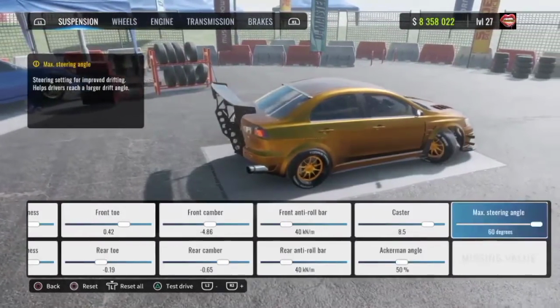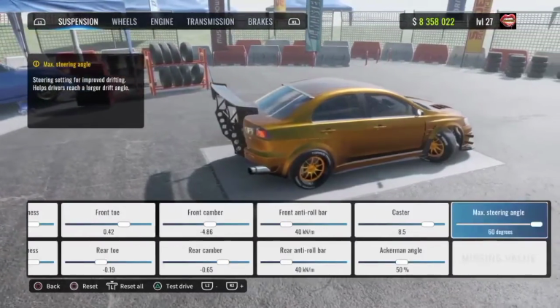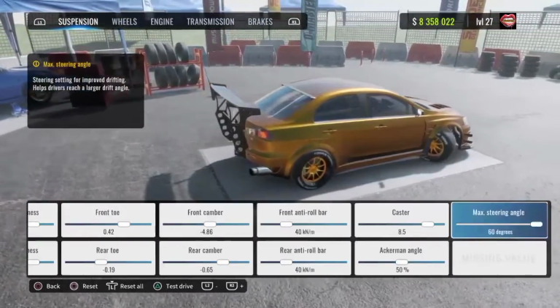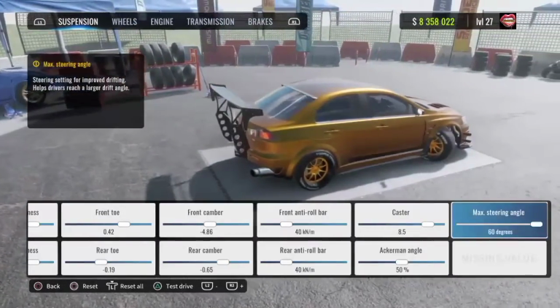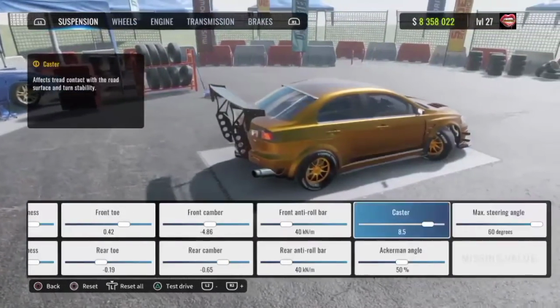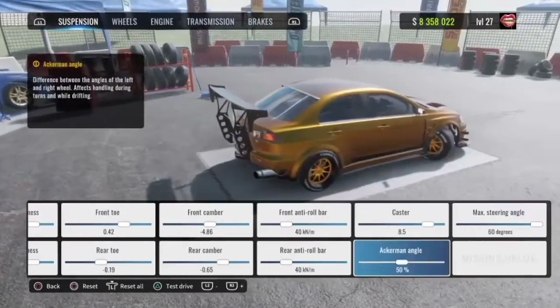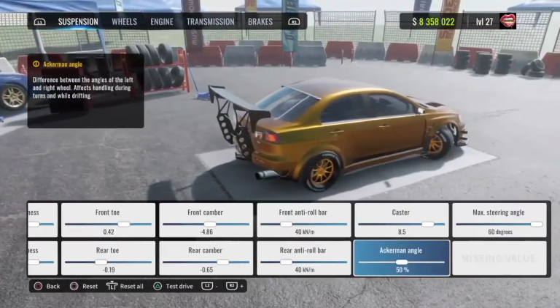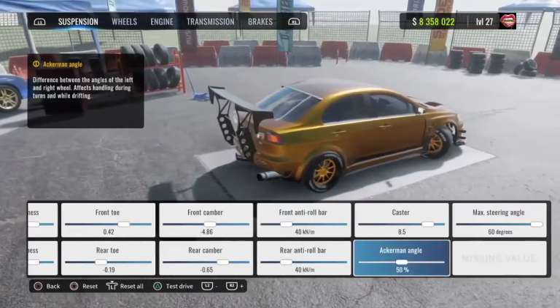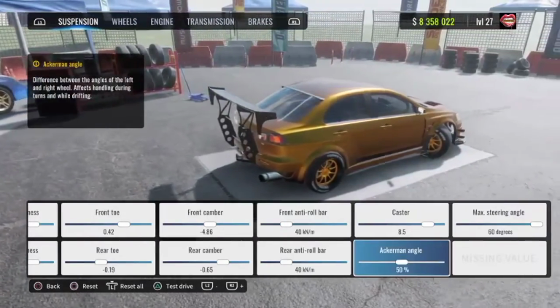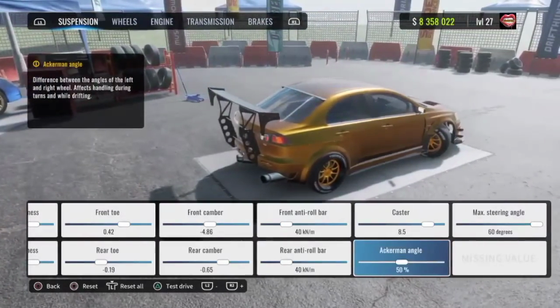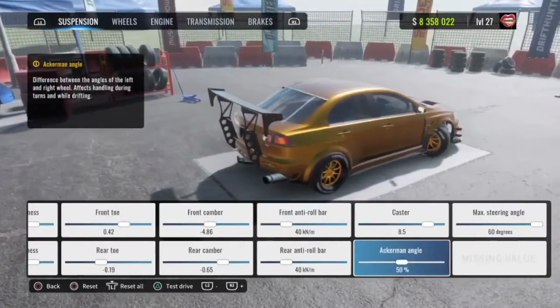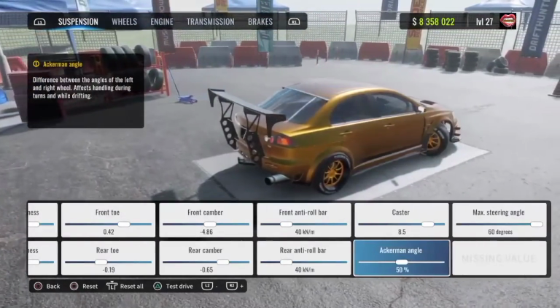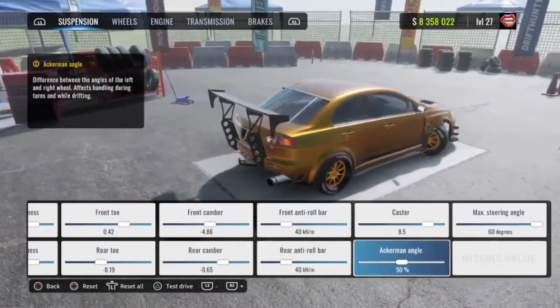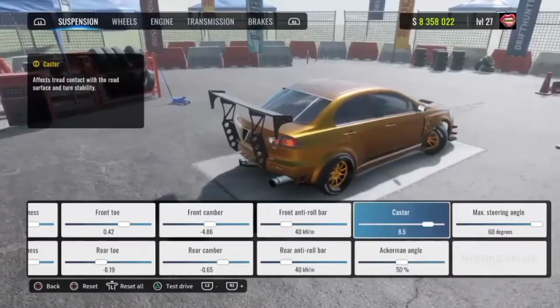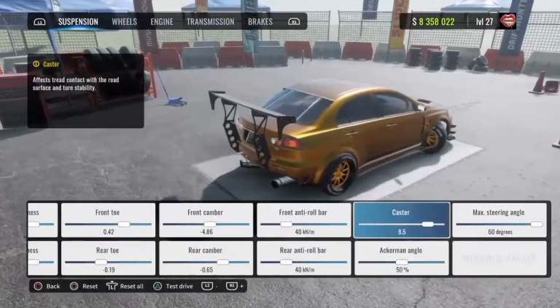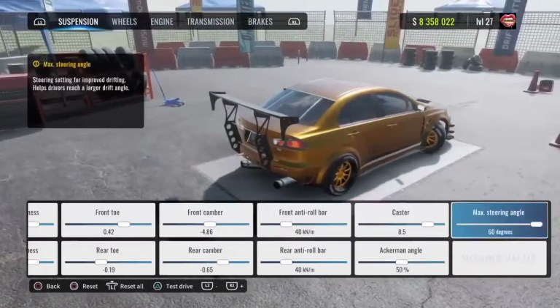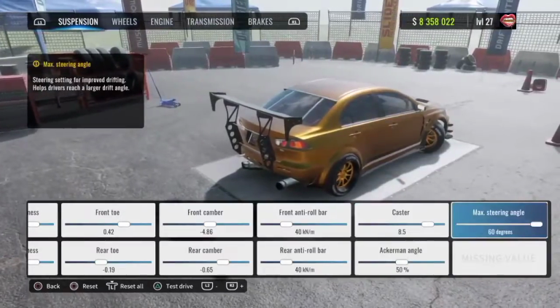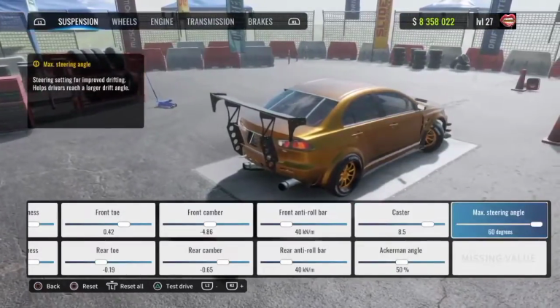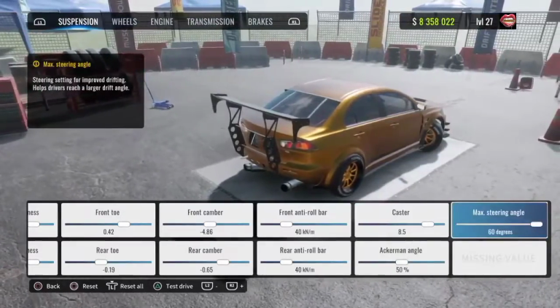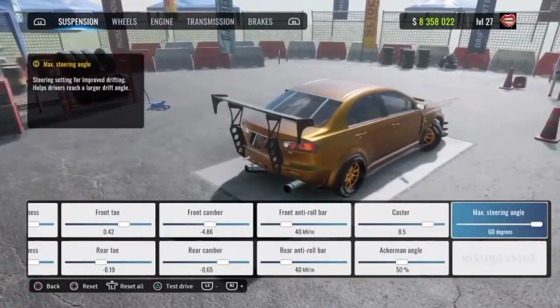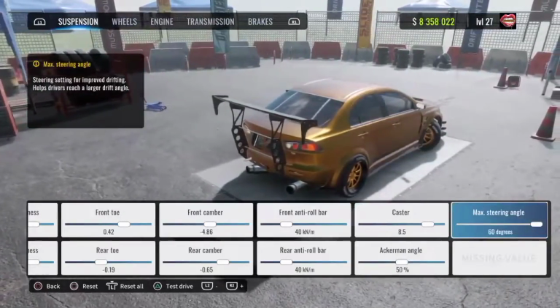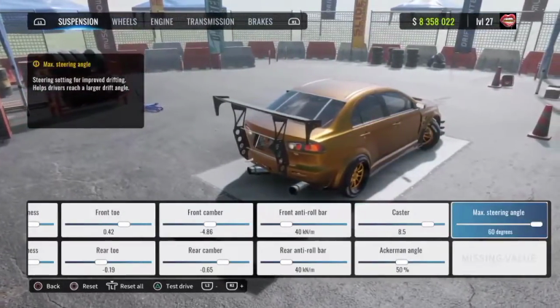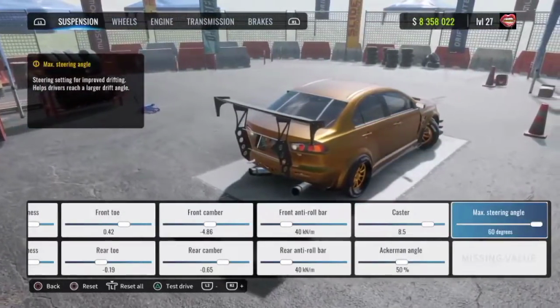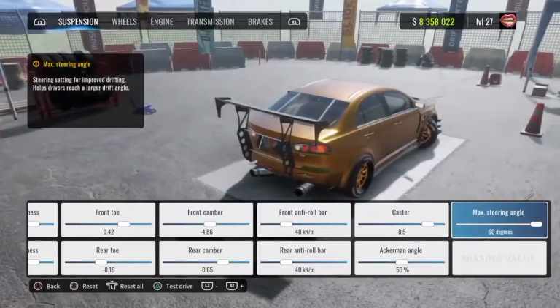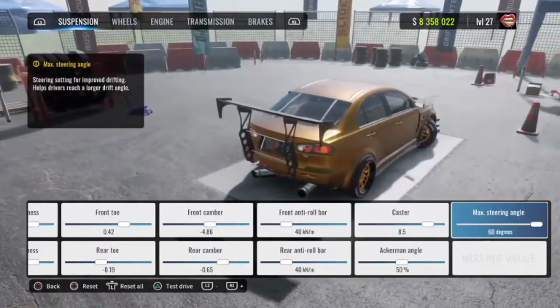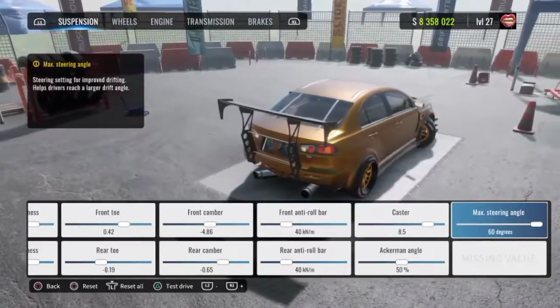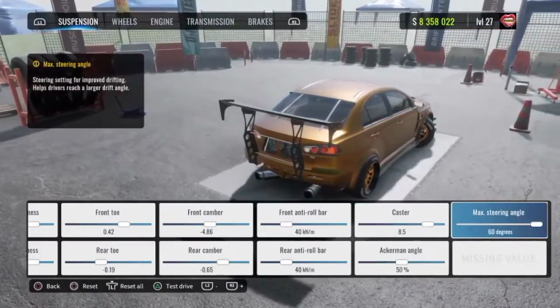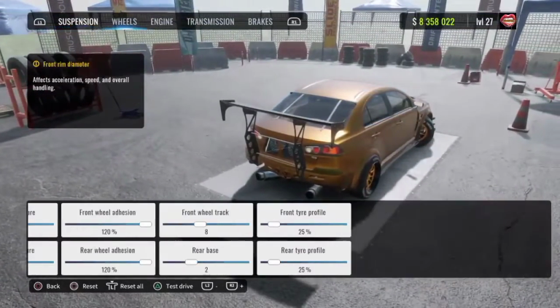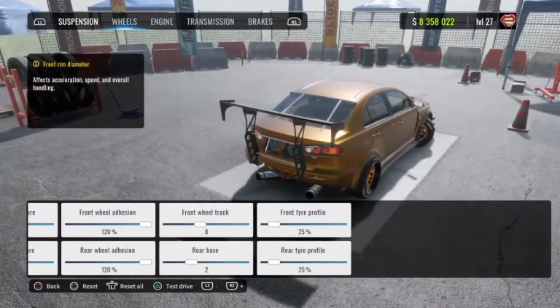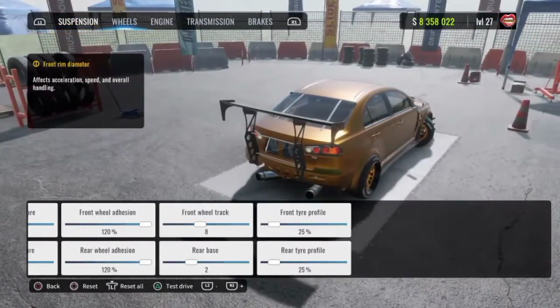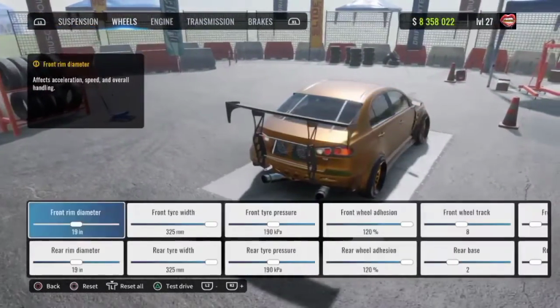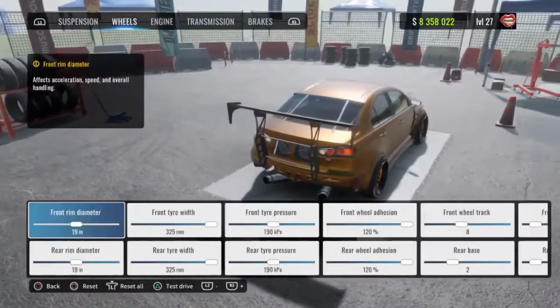Caster is going to be at 8.5. Ackermann angle is going to be at 50%. Max steering angle at 60 degrees for your wheels.